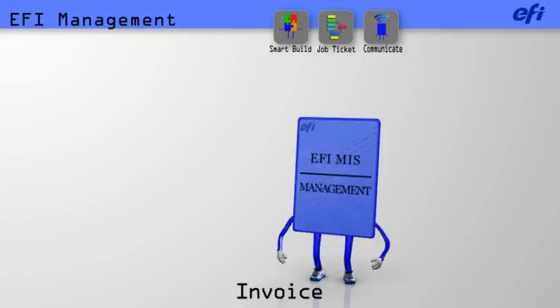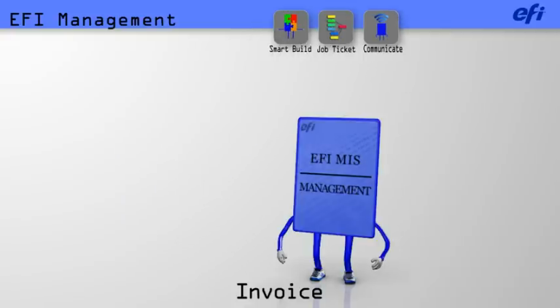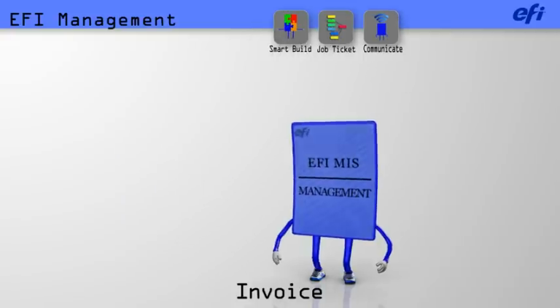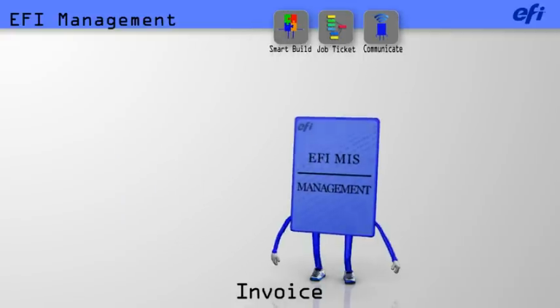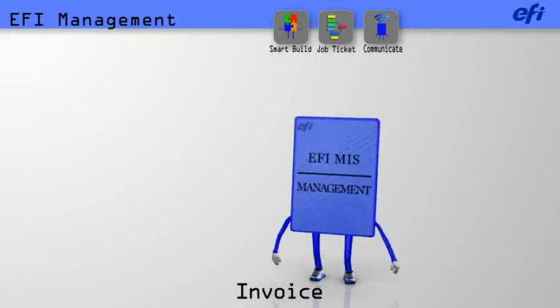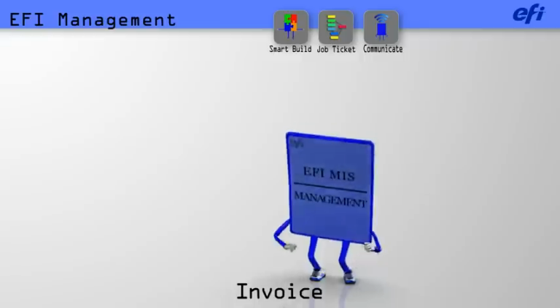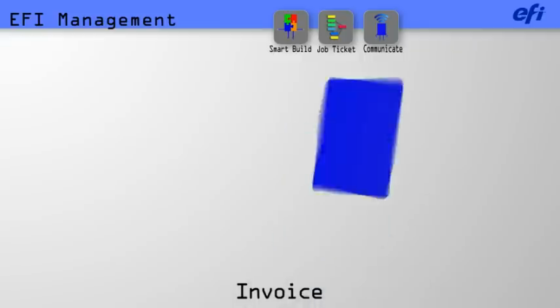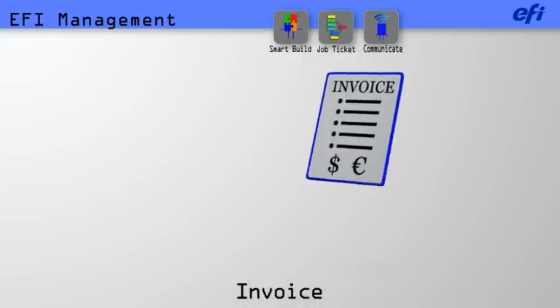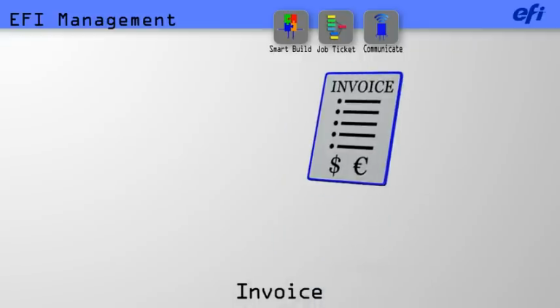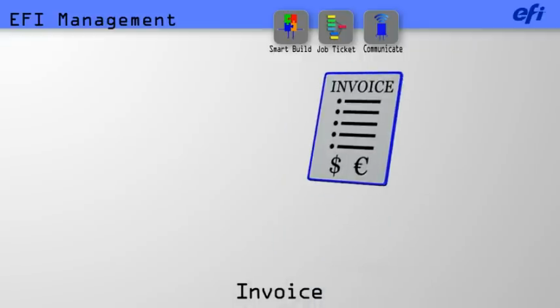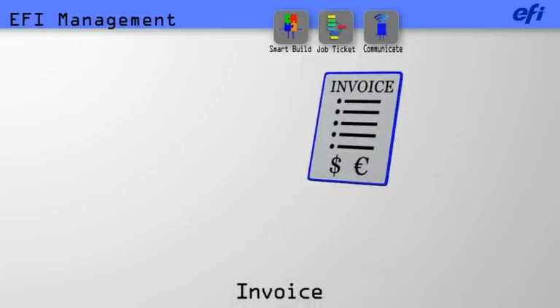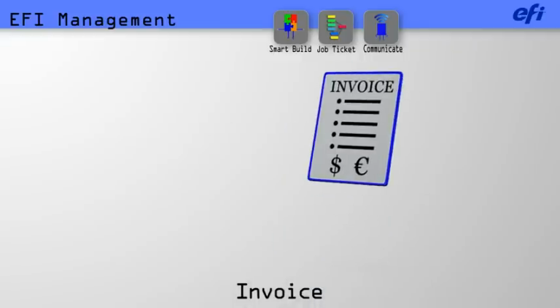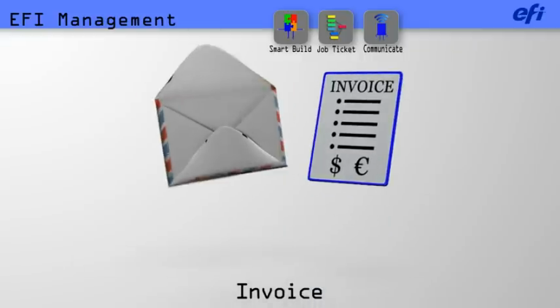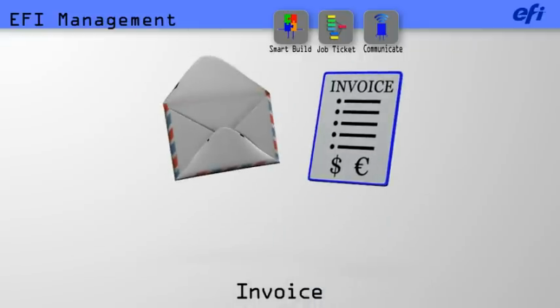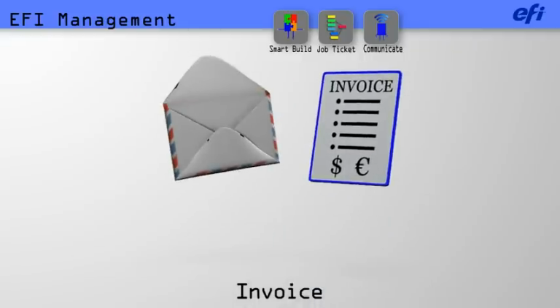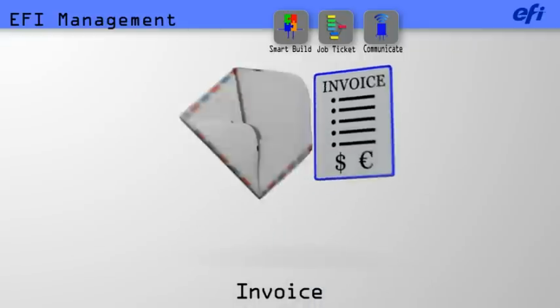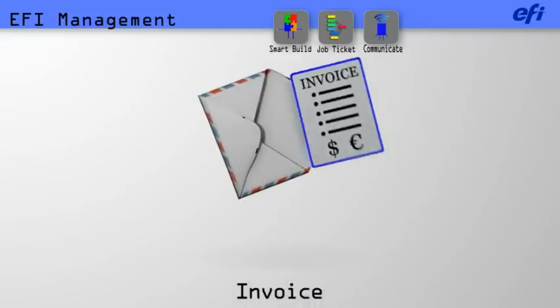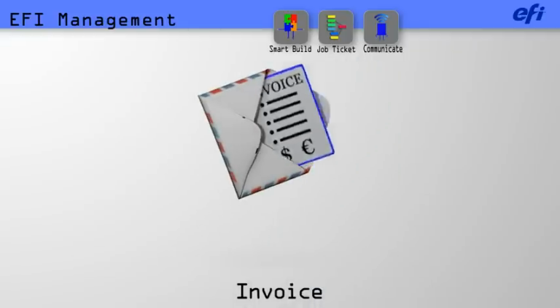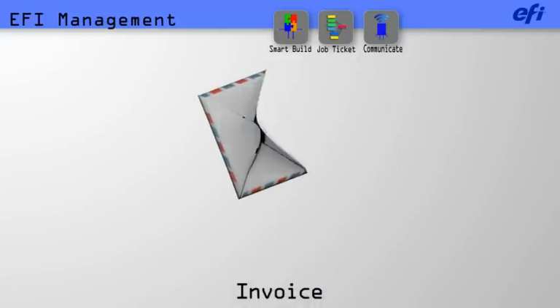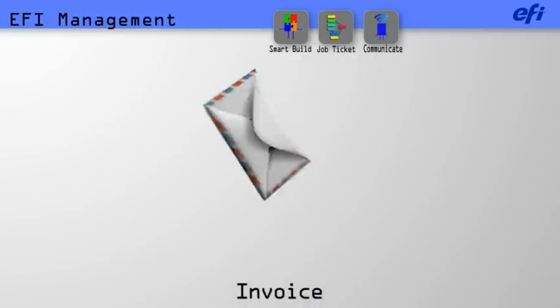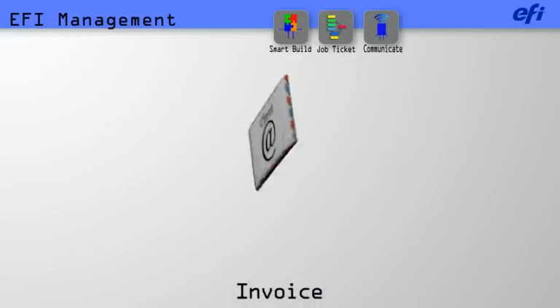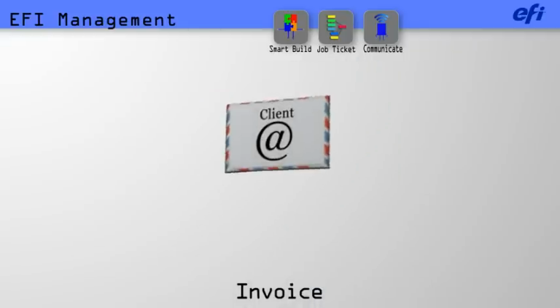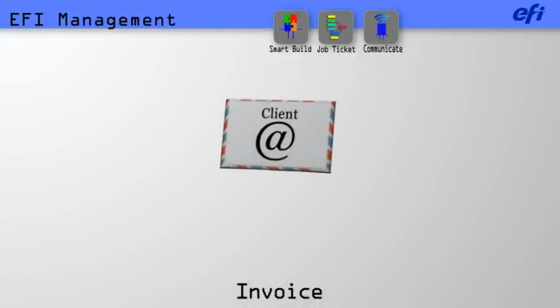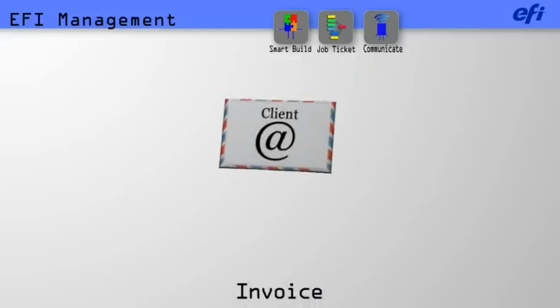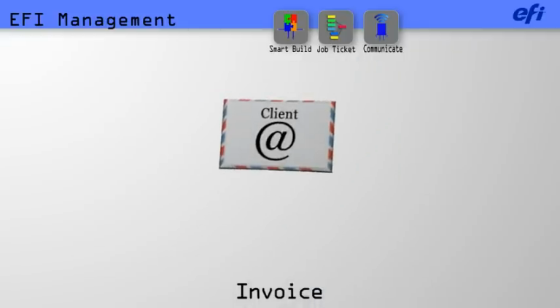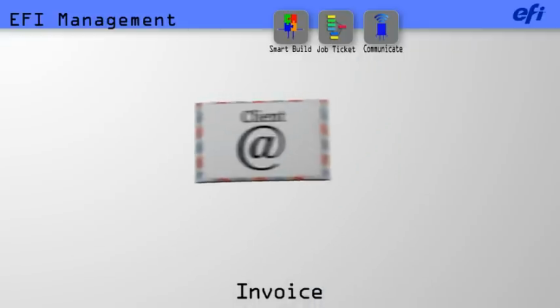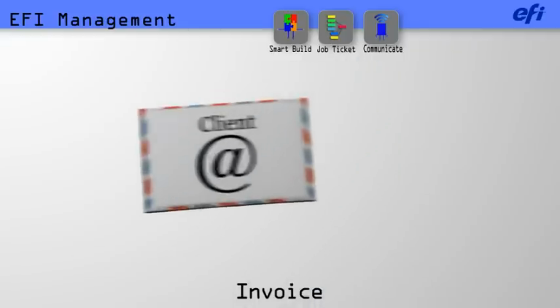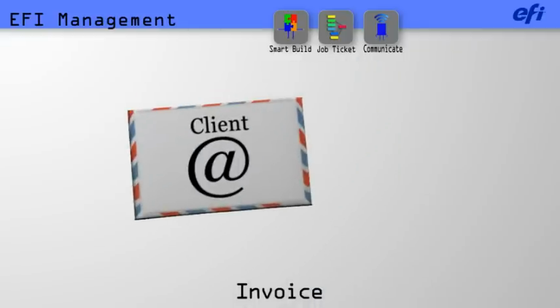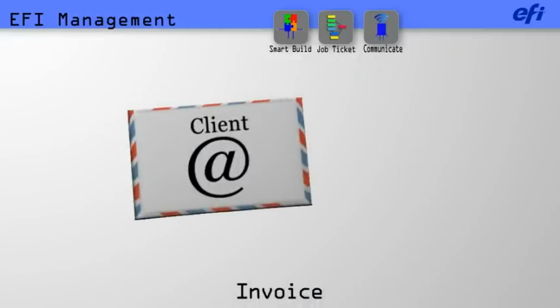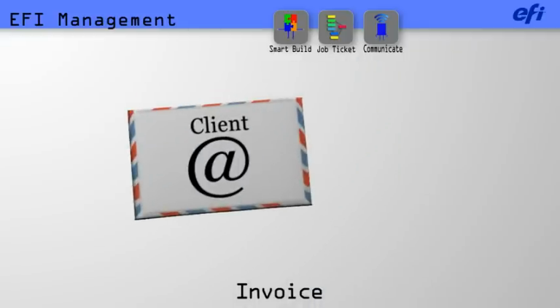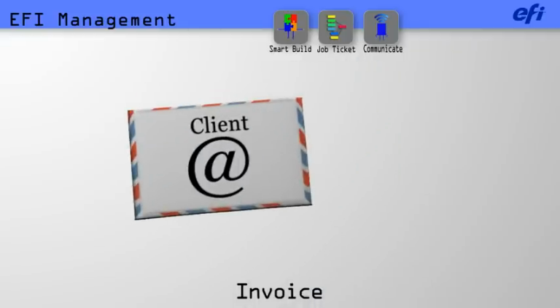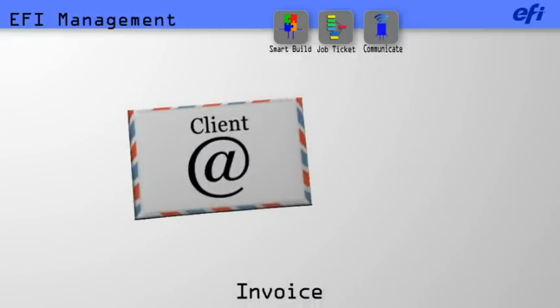When the job's complete, EFI dispatches an invoice to the client and provides a complete cost analysis to your management team.